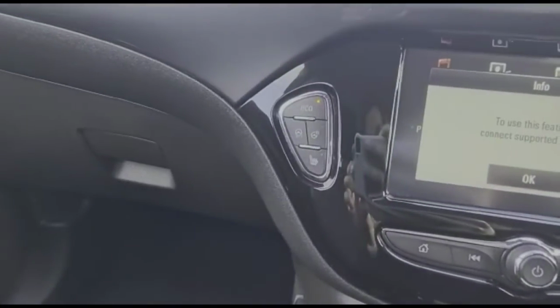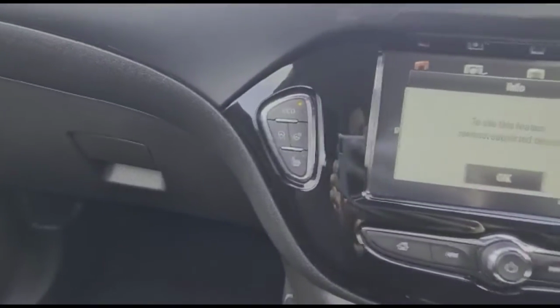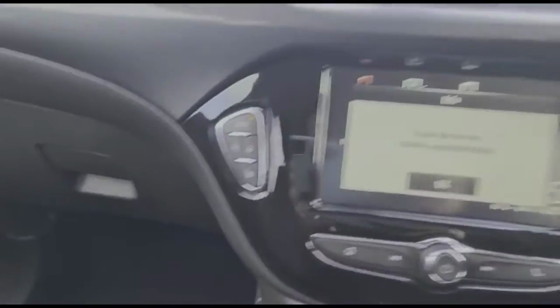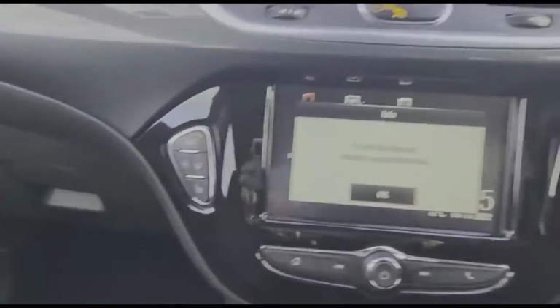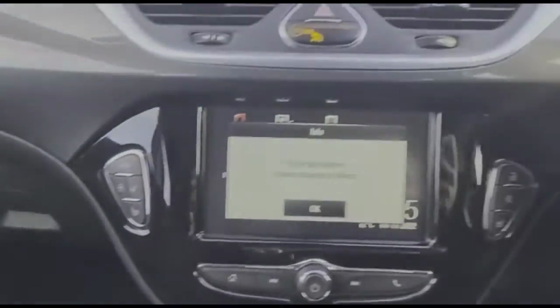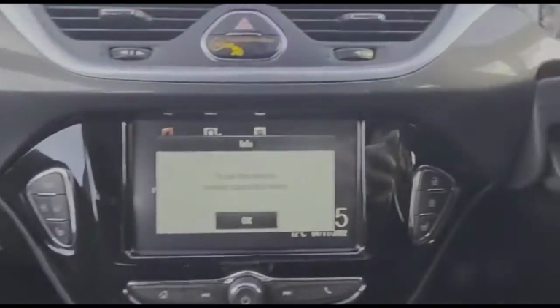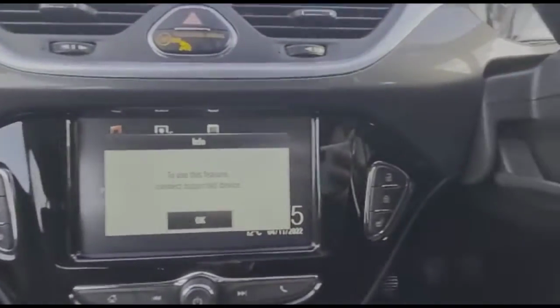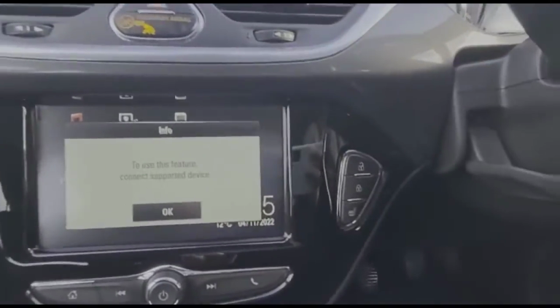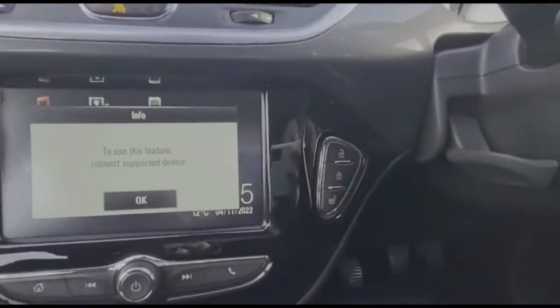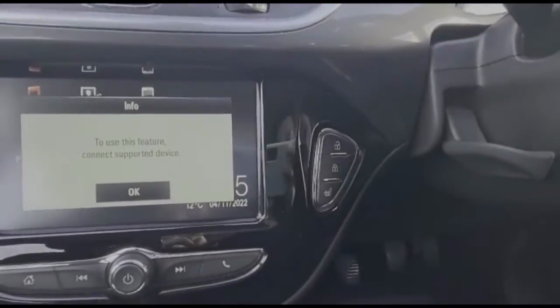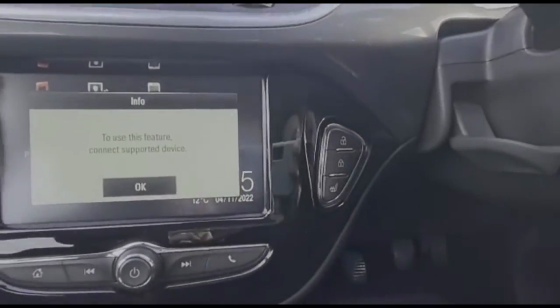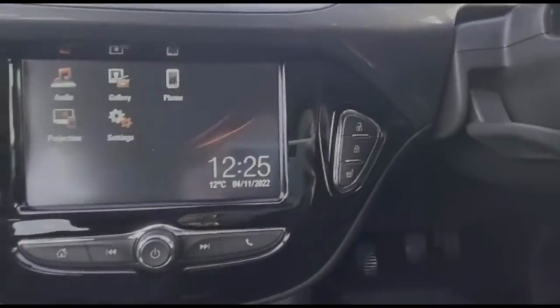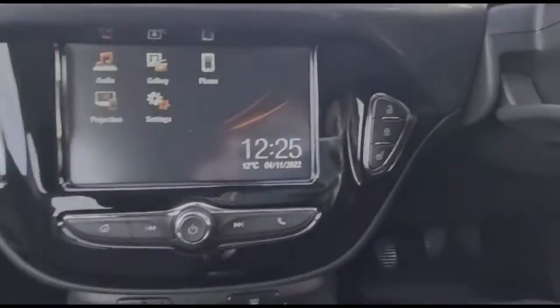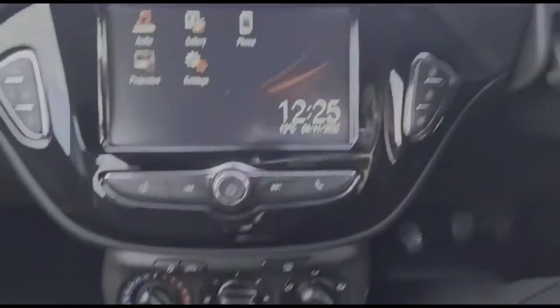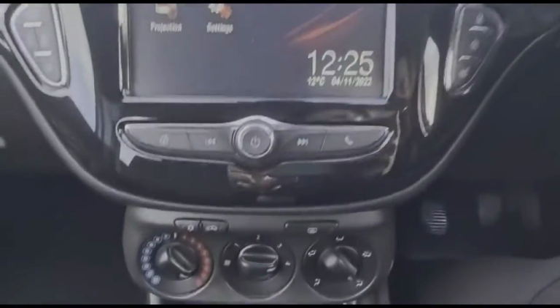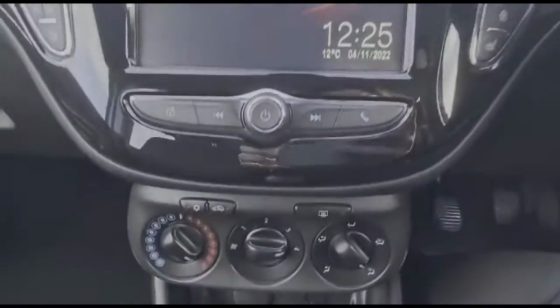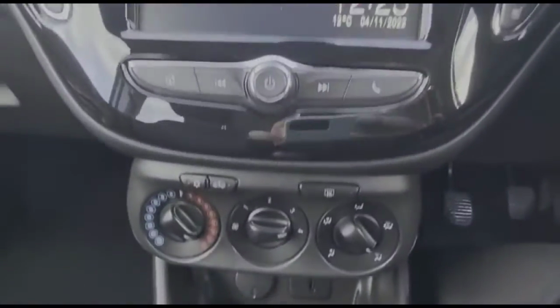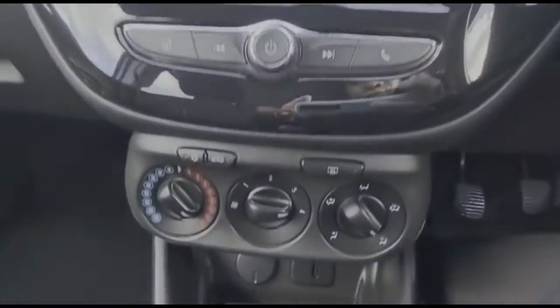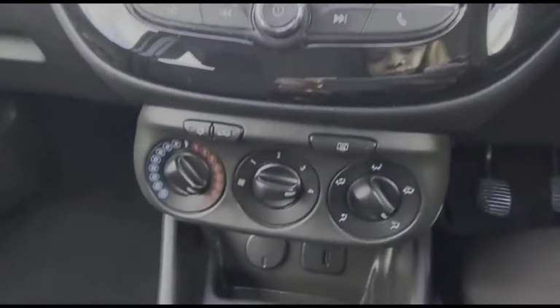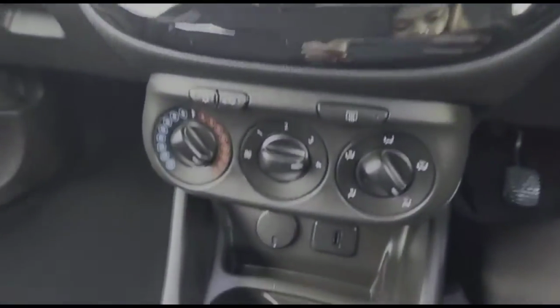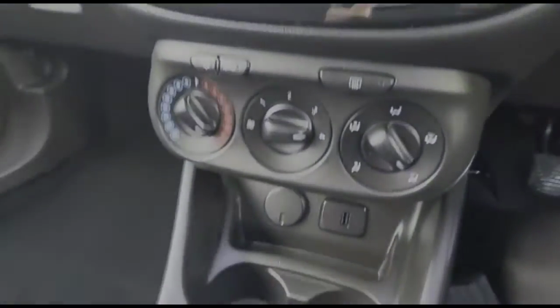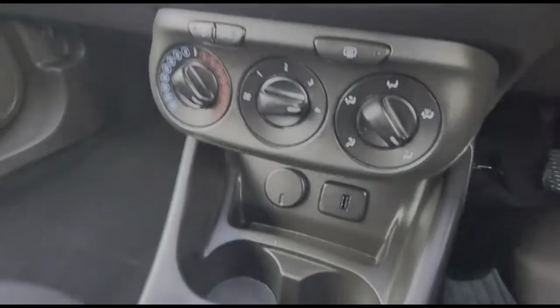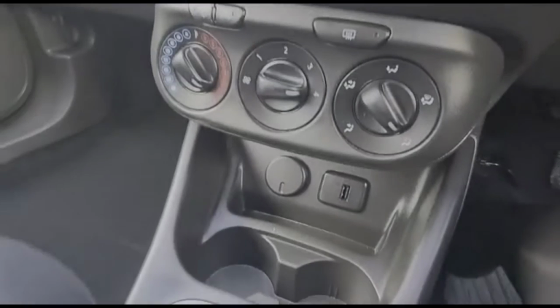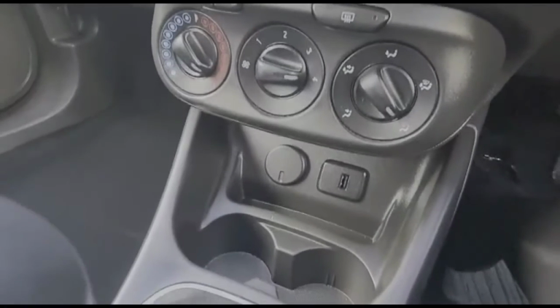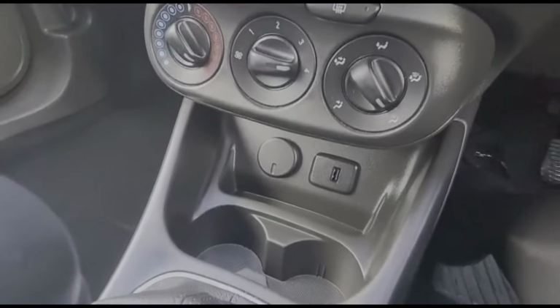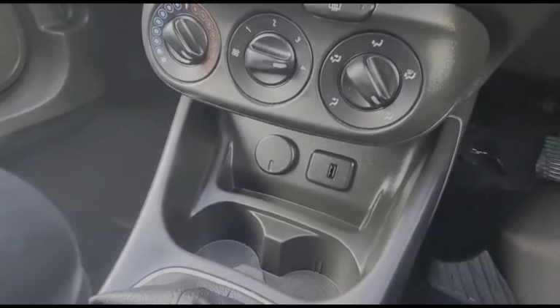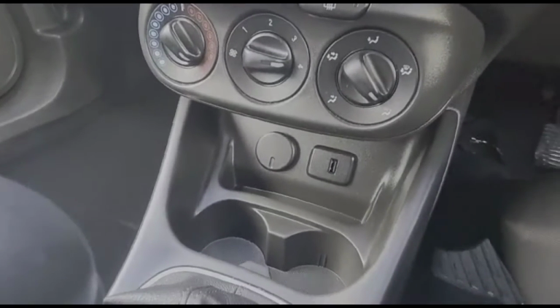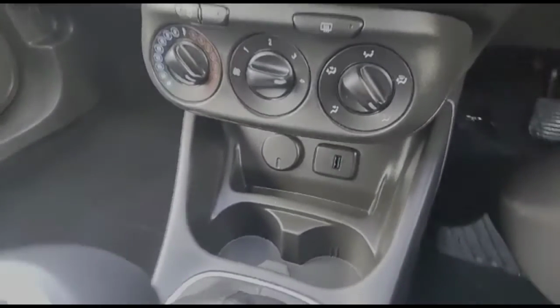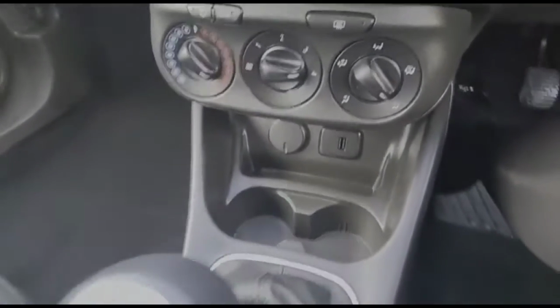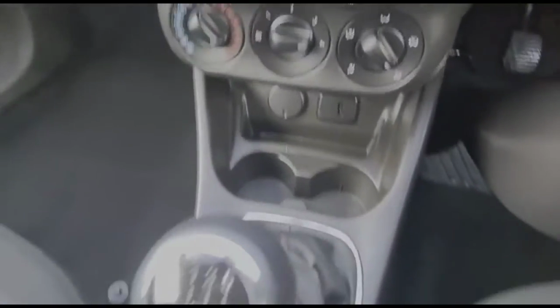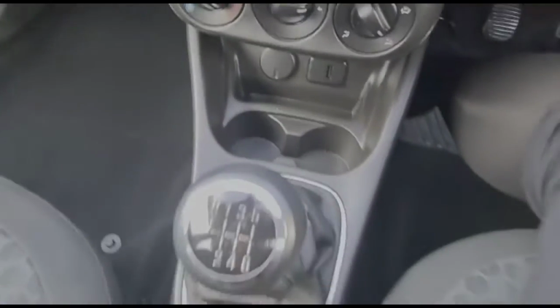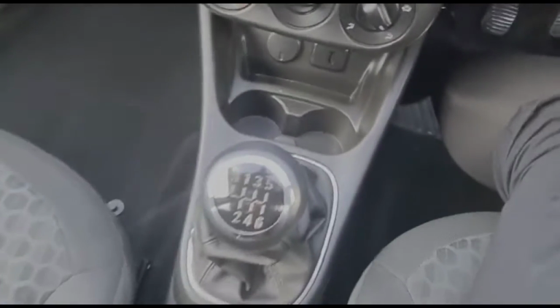The car also comes with heated seats and a heated steering wheel, air conditioning with a pollen filter, and a 6-speed gearbox.